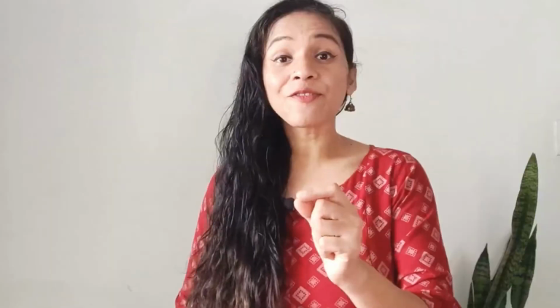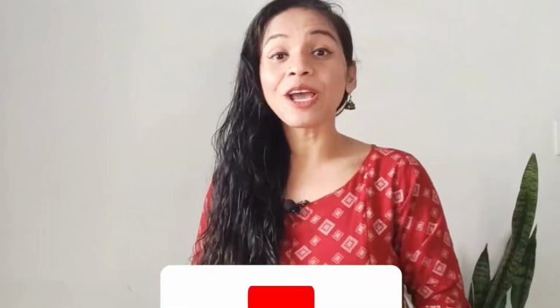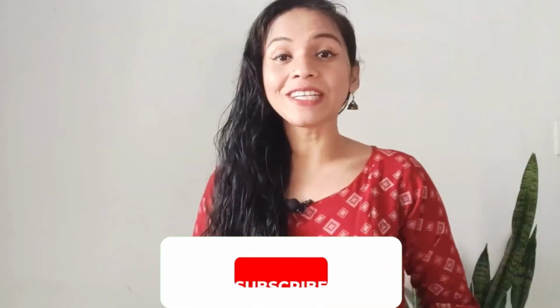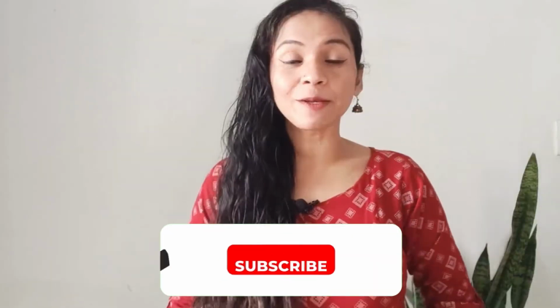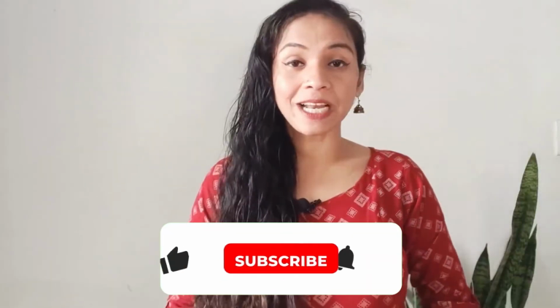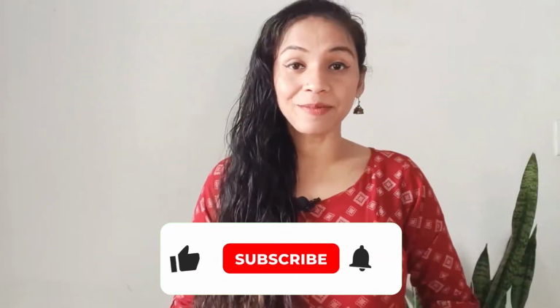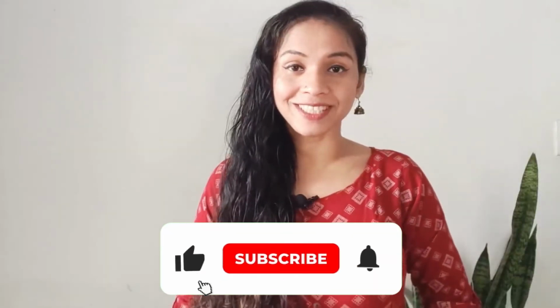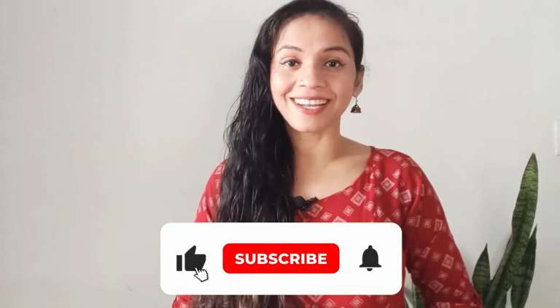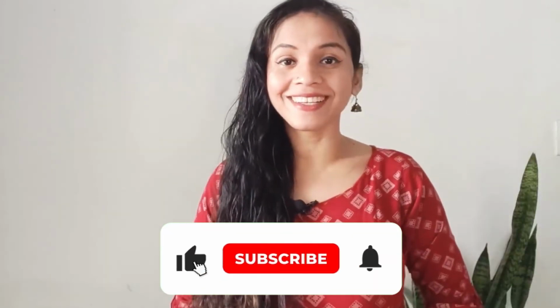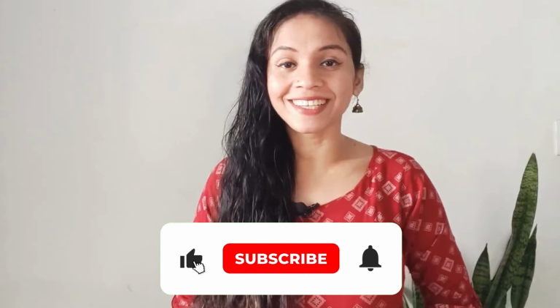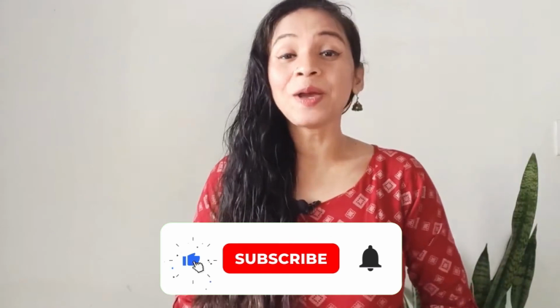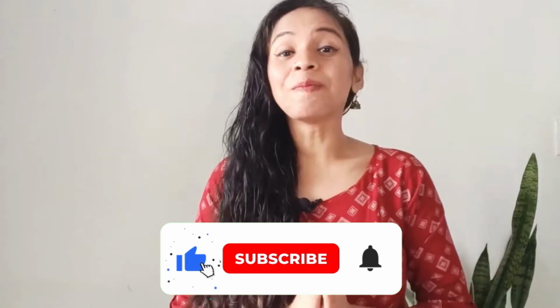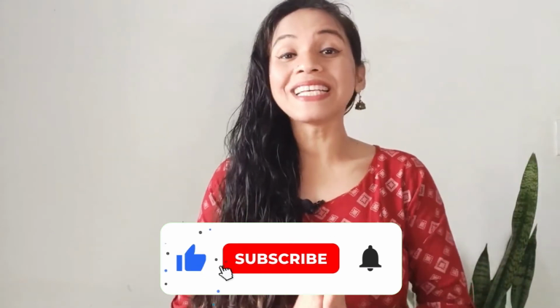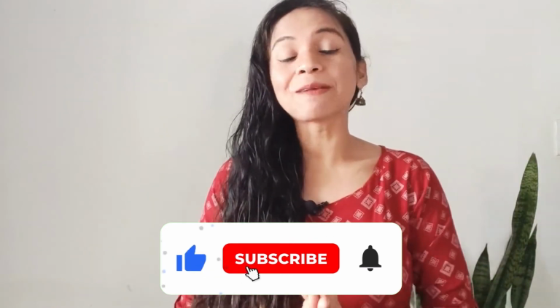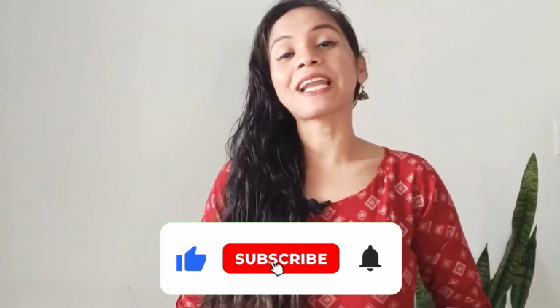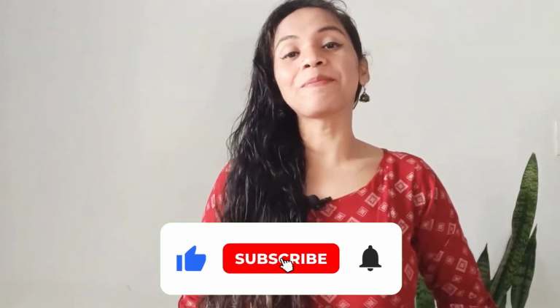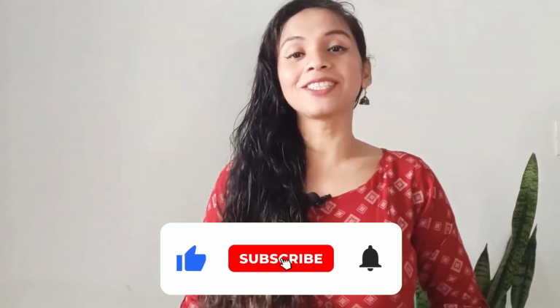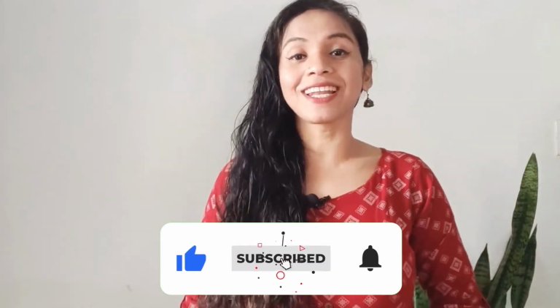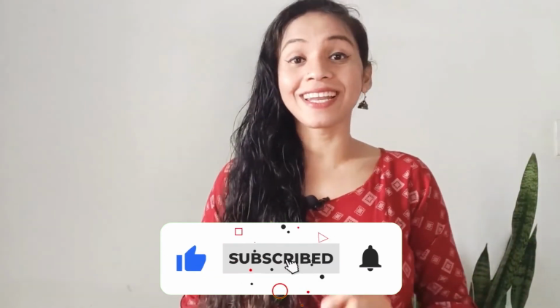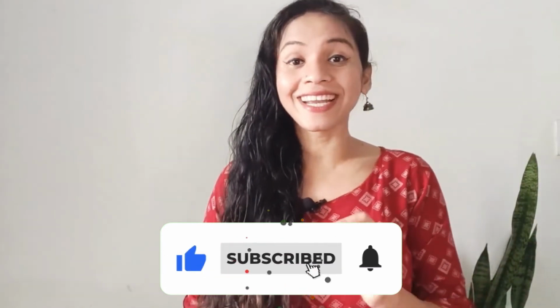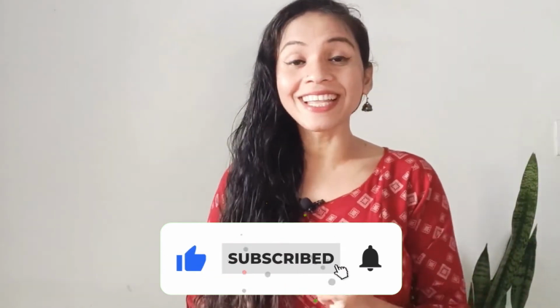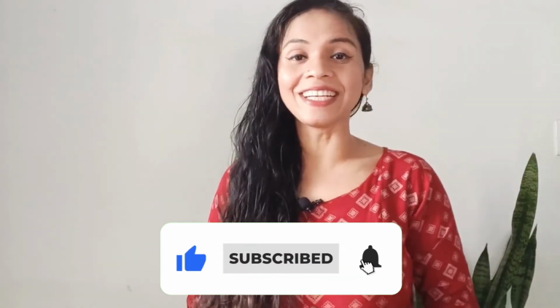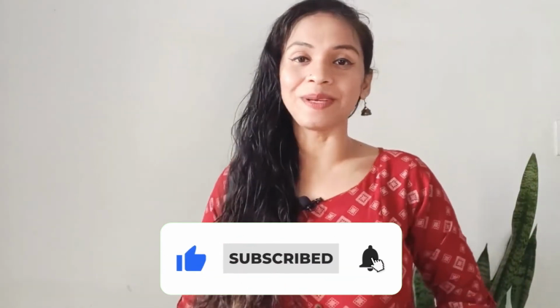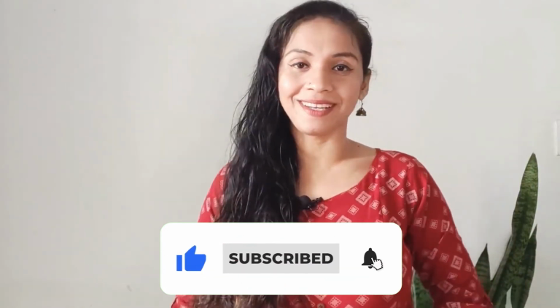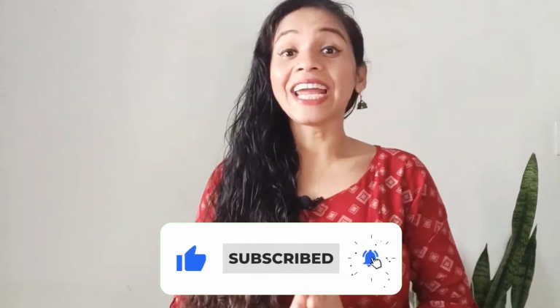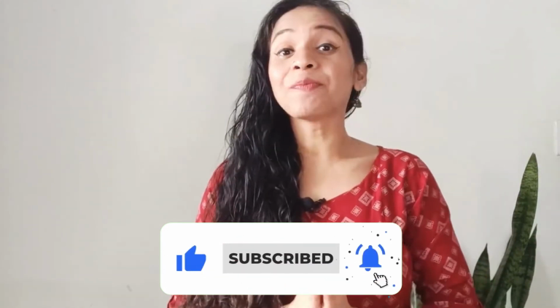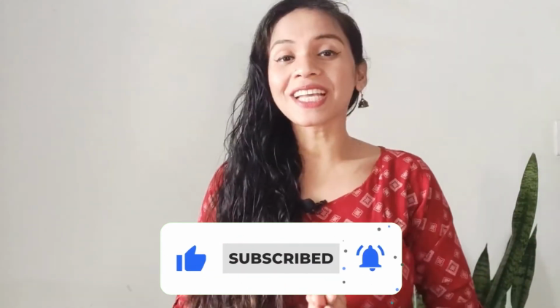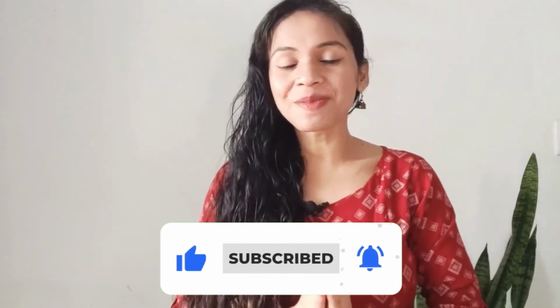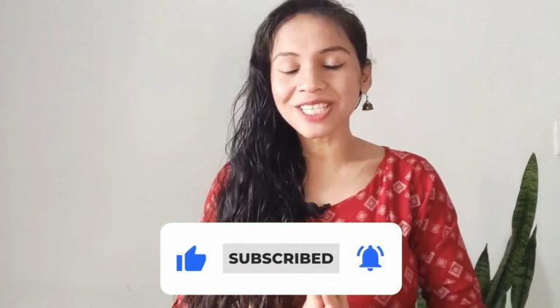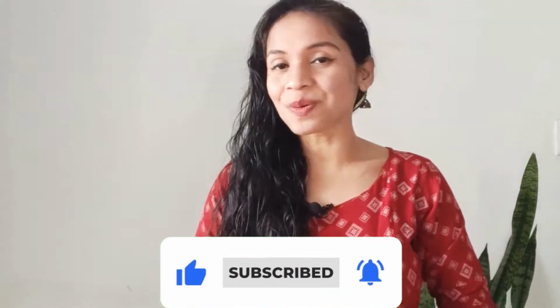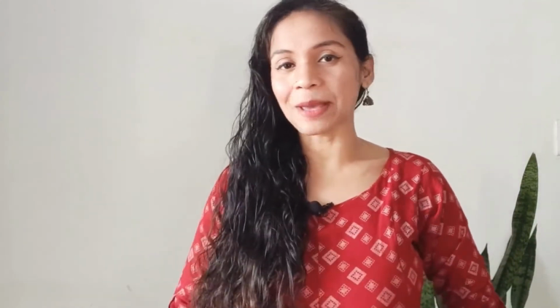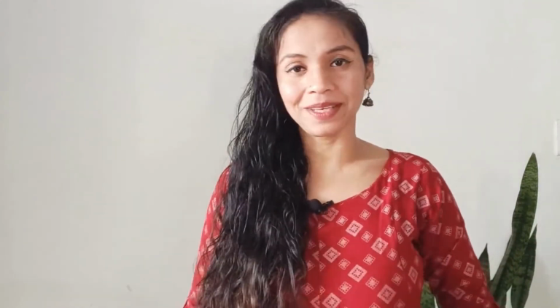If you haven't subscribed to this channel yet, please subscribe and hit the little bell — it makes me super happy.